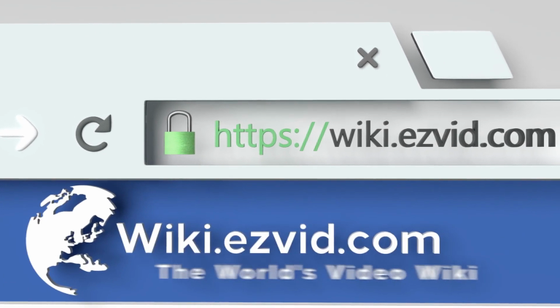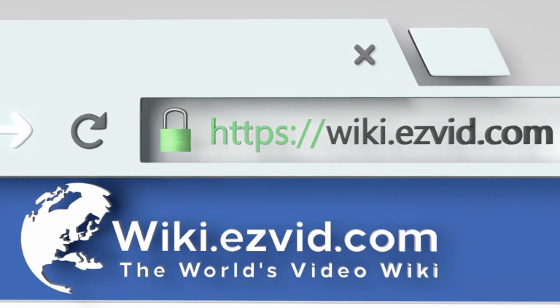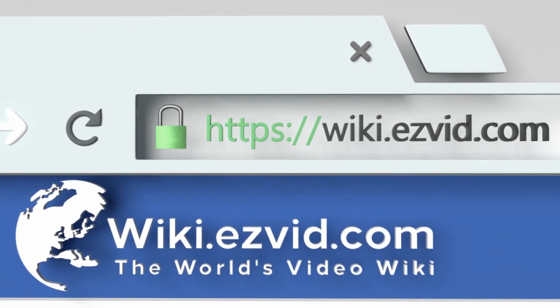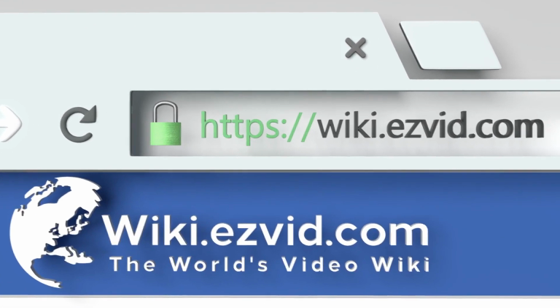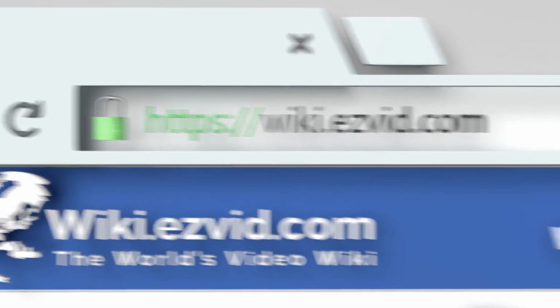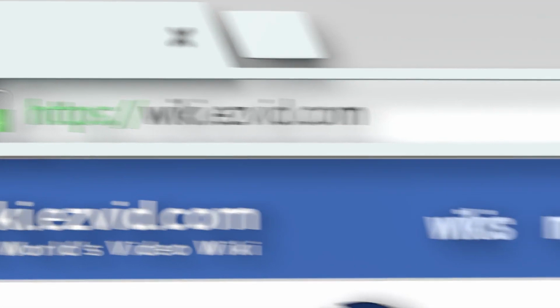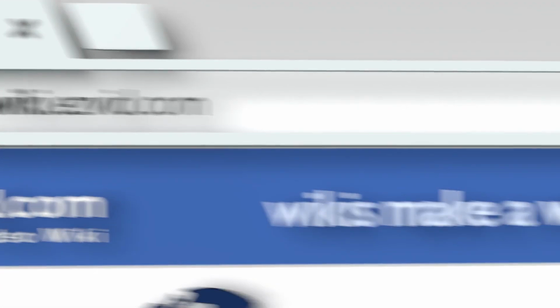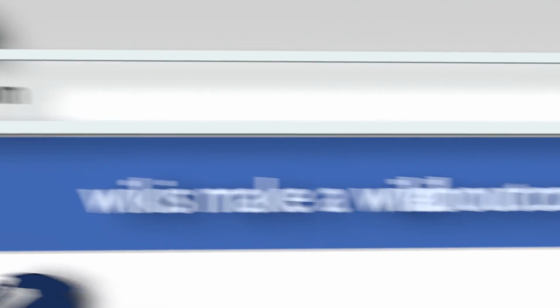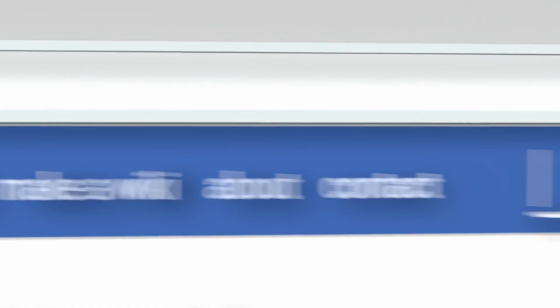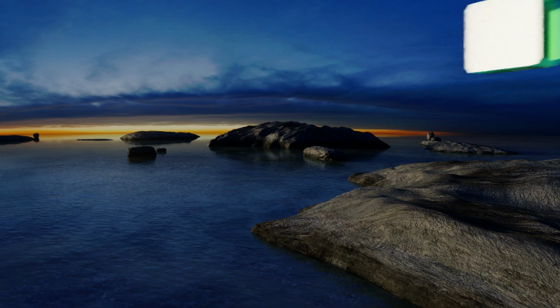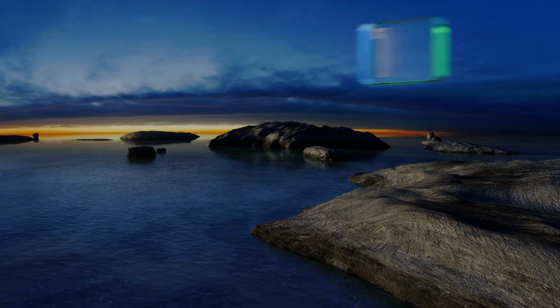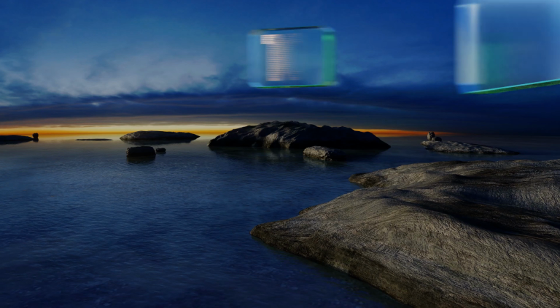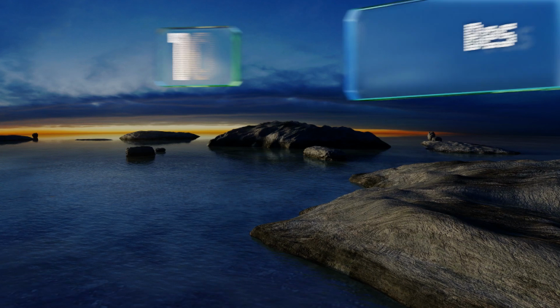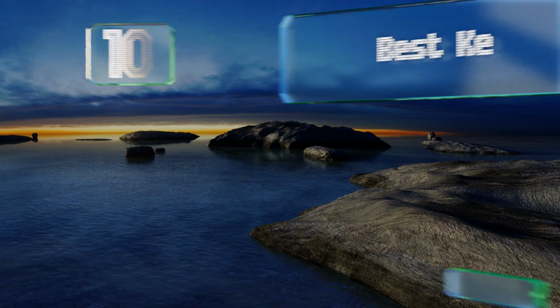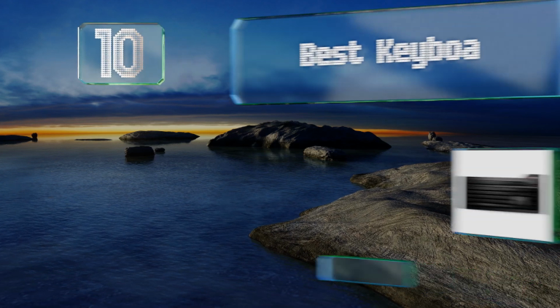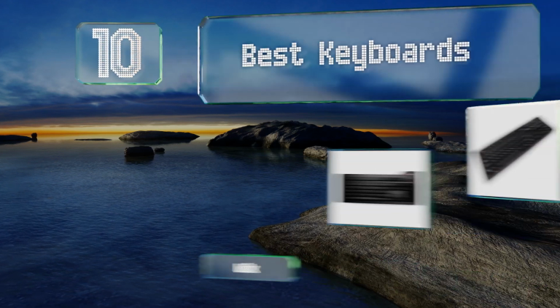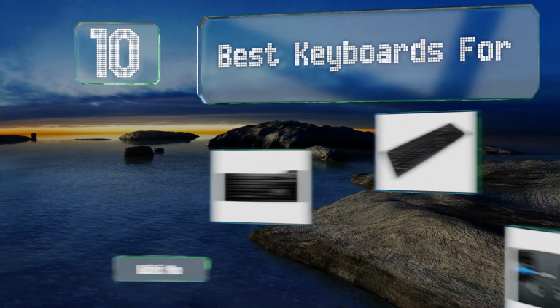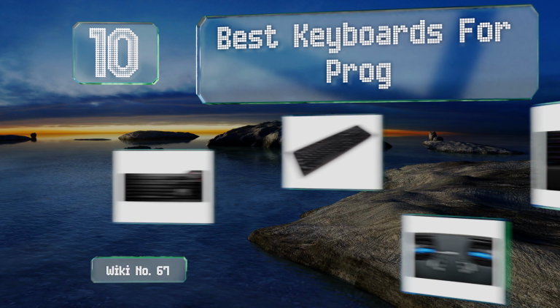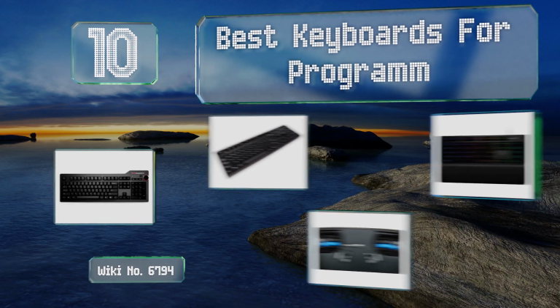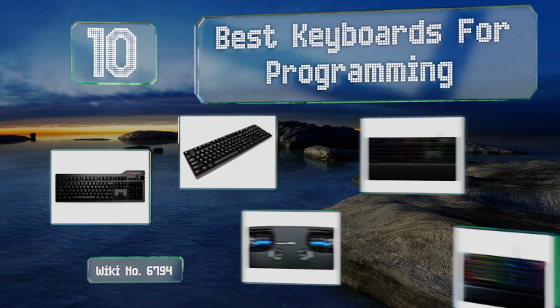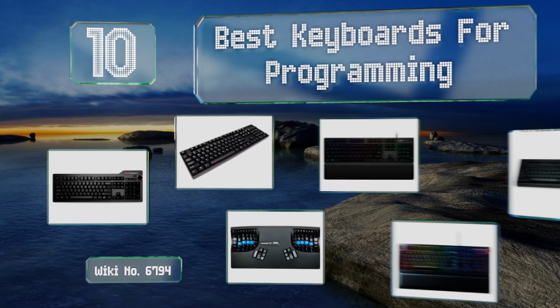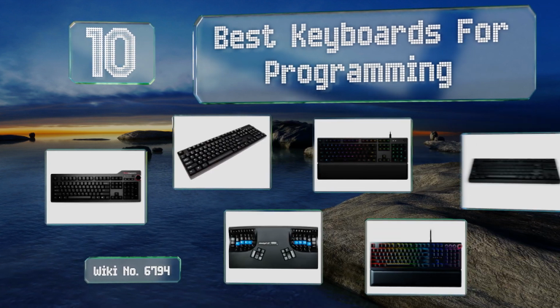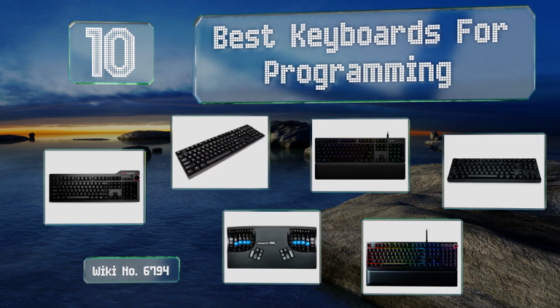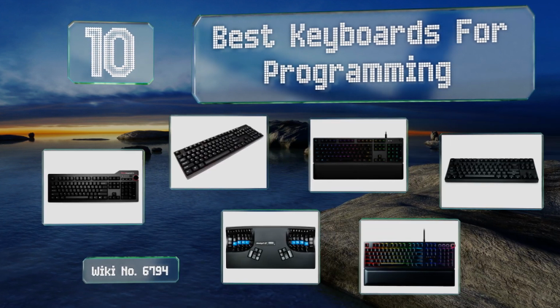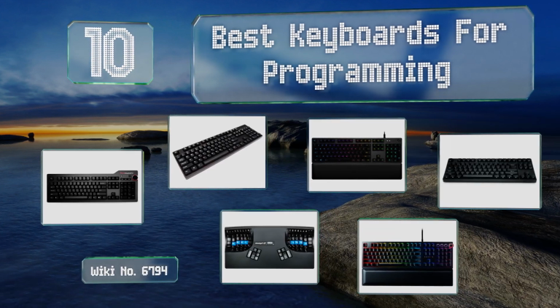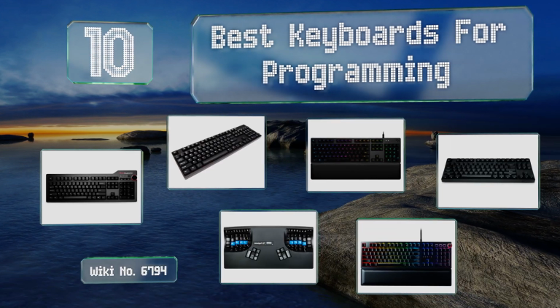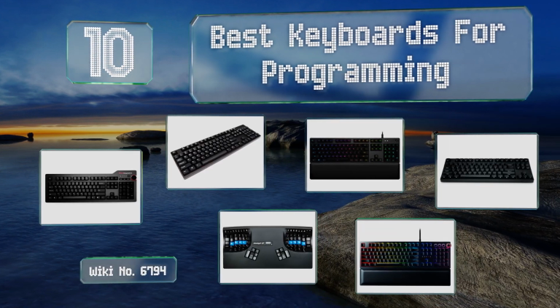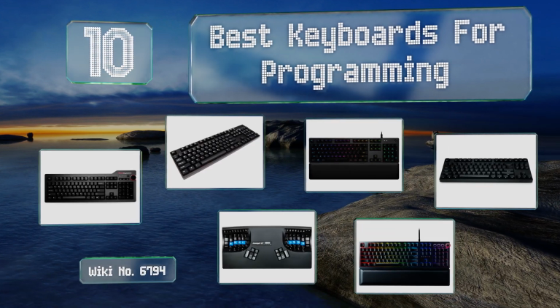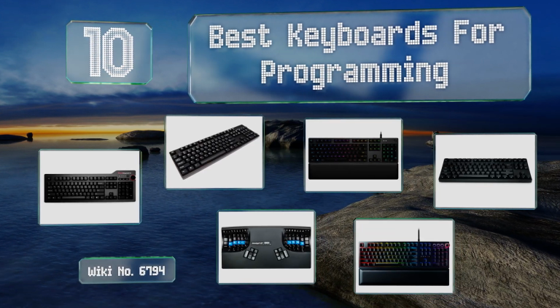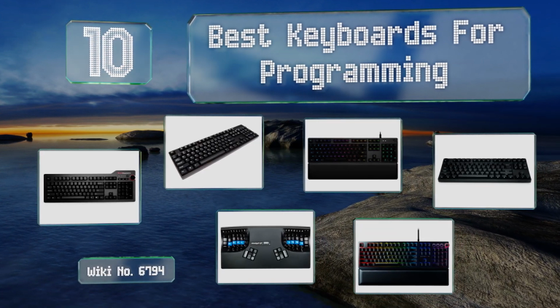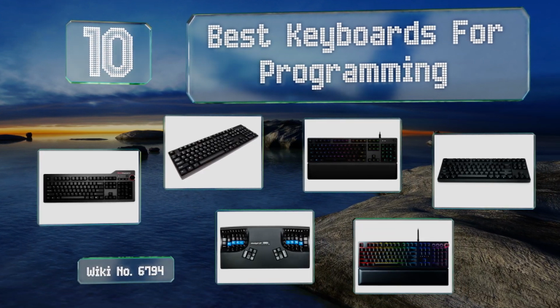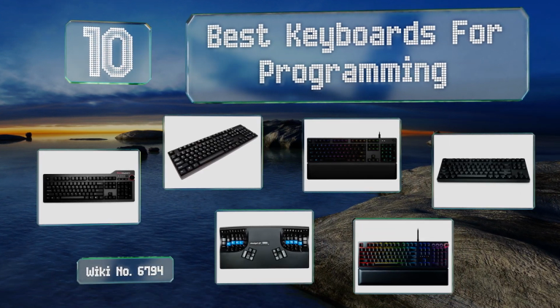EasyVid presents the 10 best keyboards for programming. Let's get started with the list.